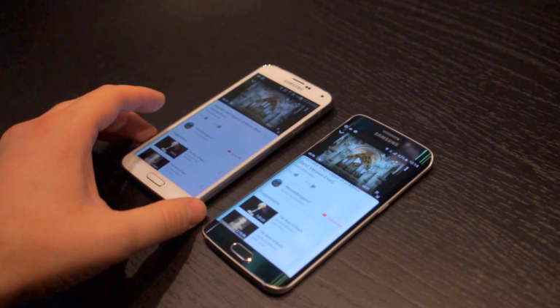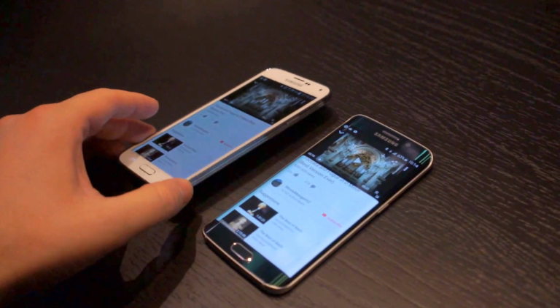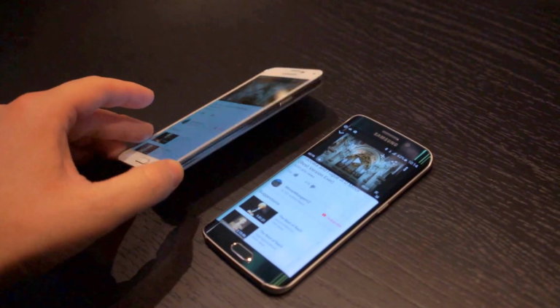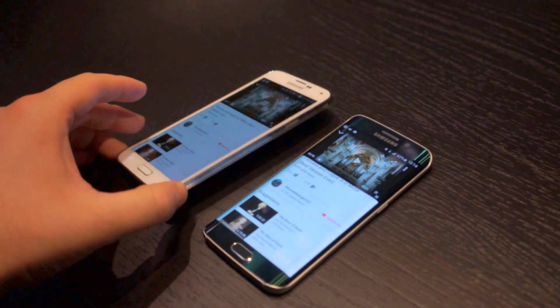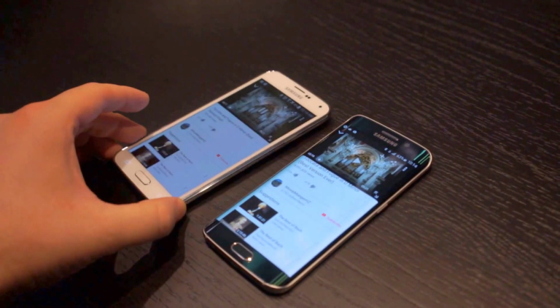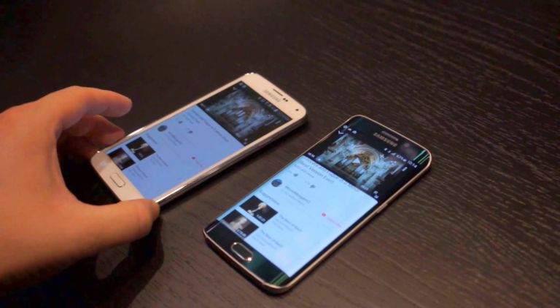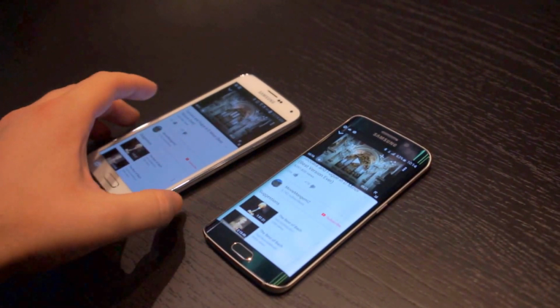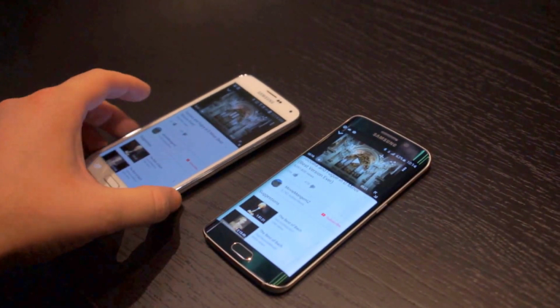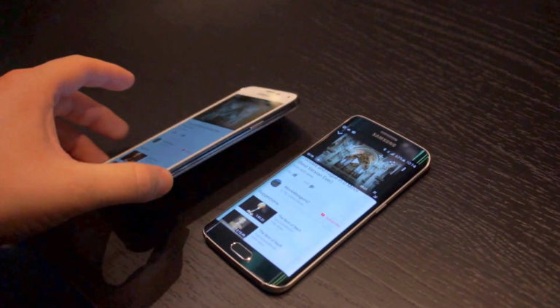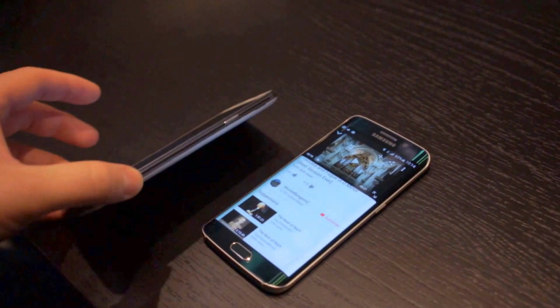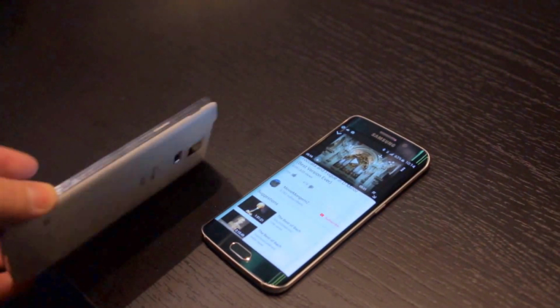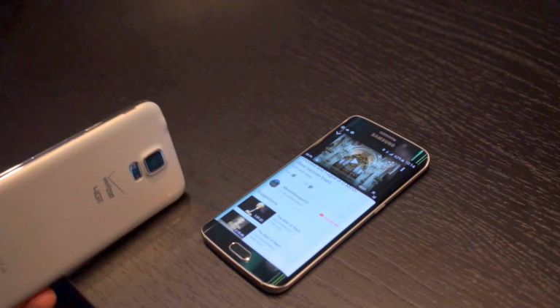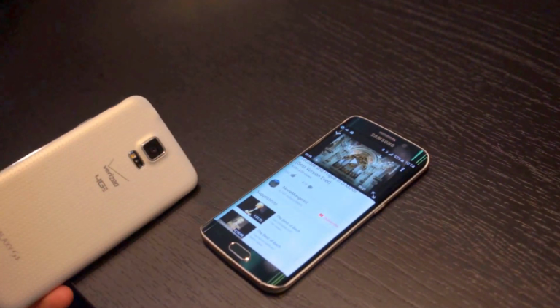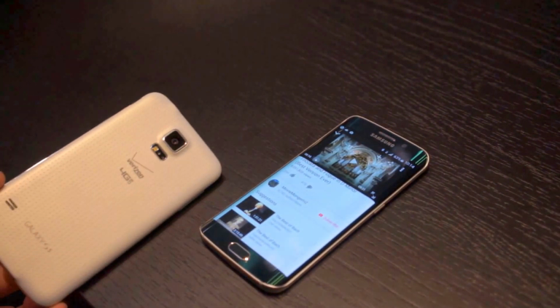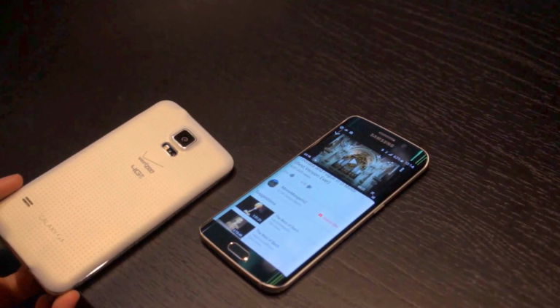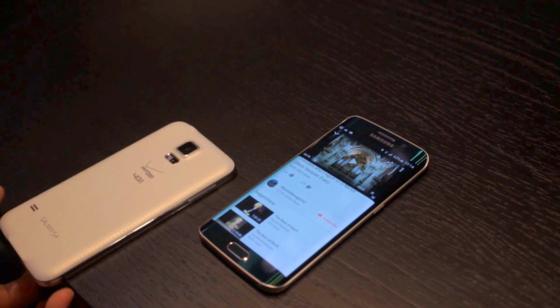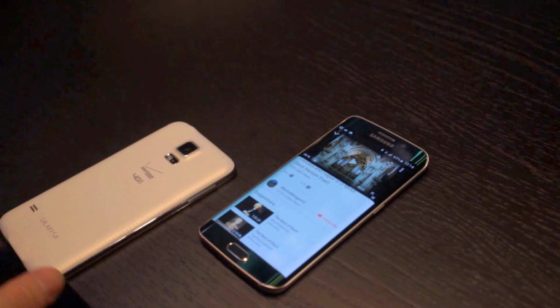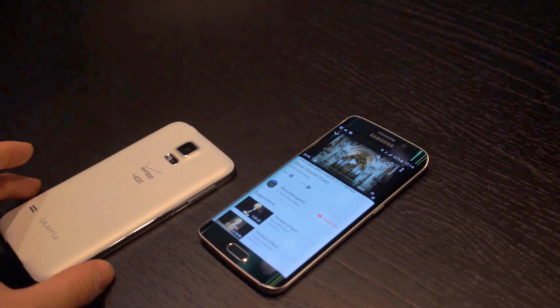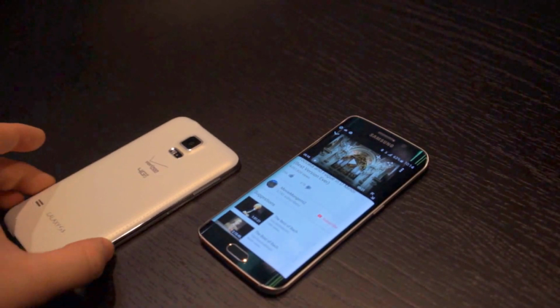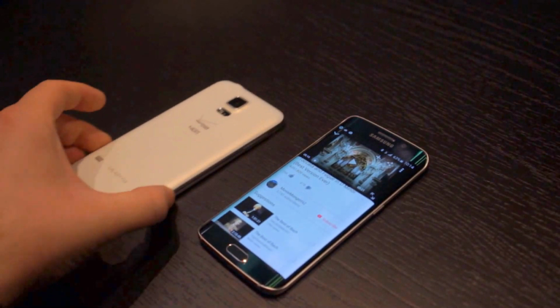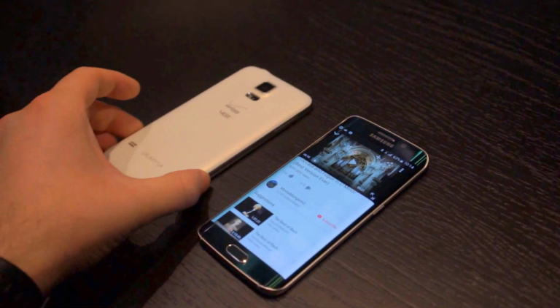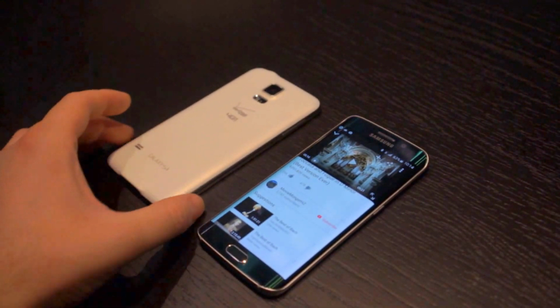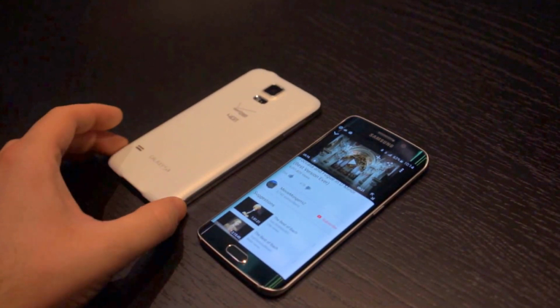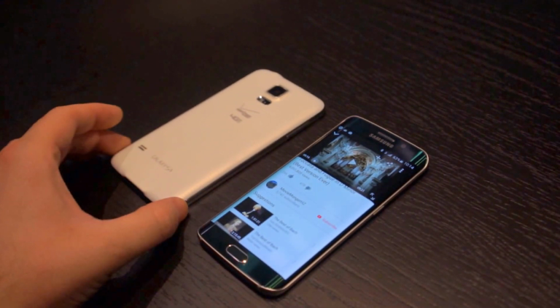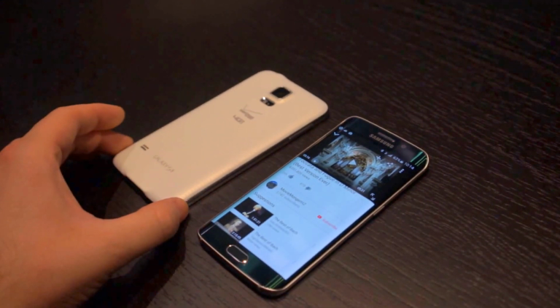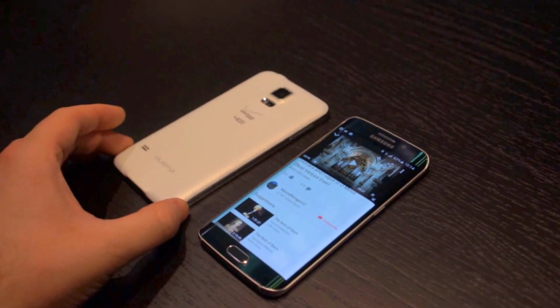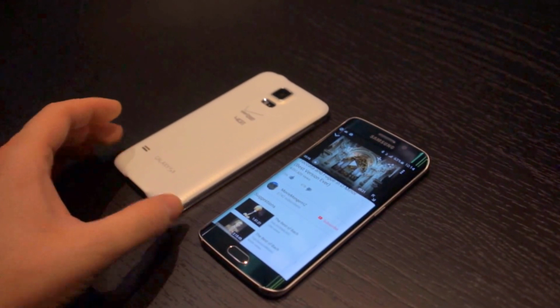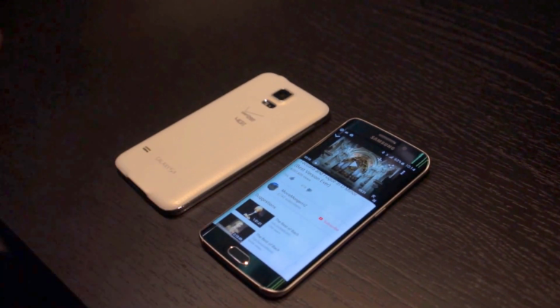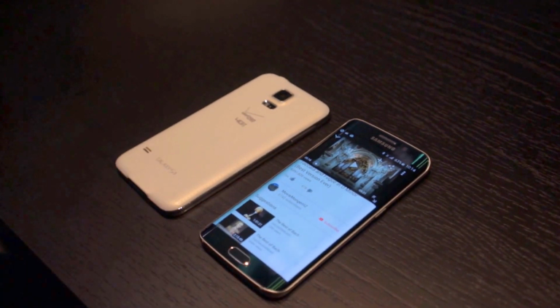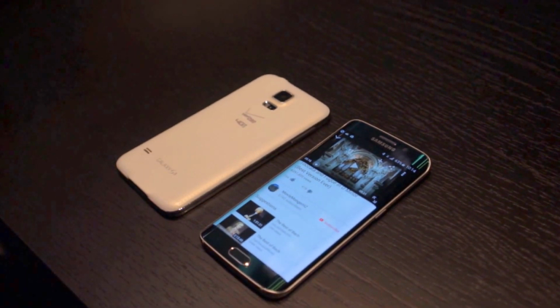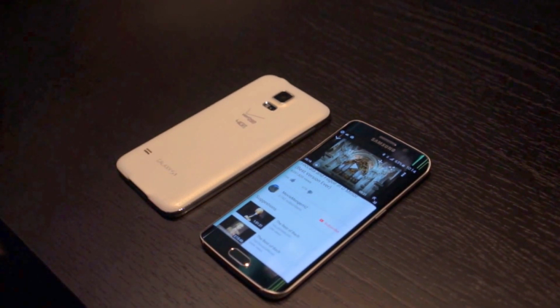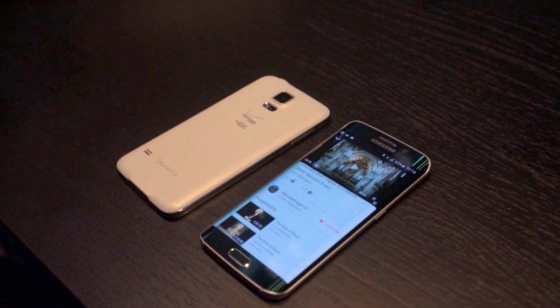Let's flip it over and see if that makes any difference. It doesn't really do much, honestly.